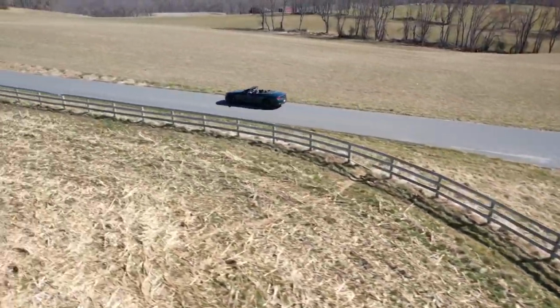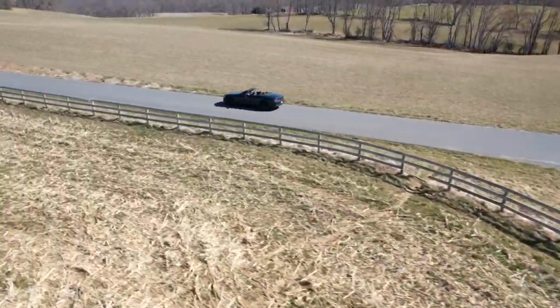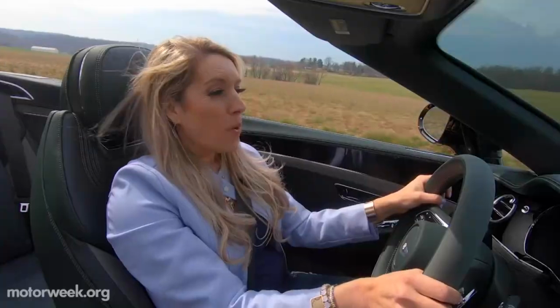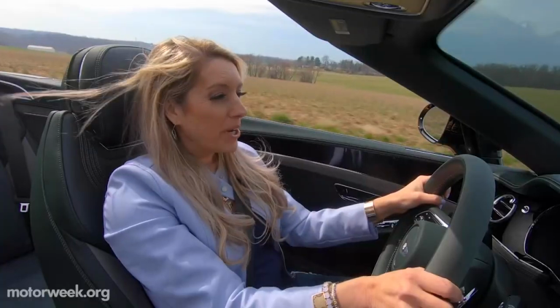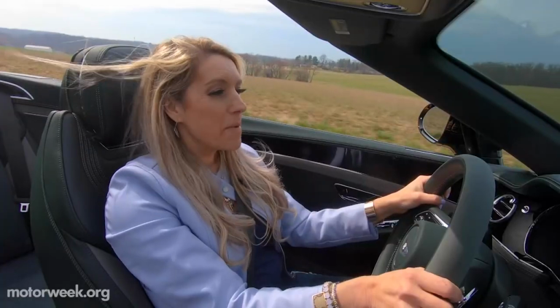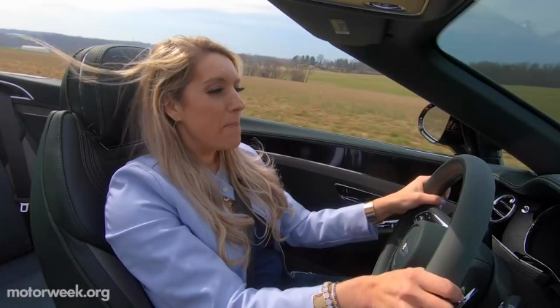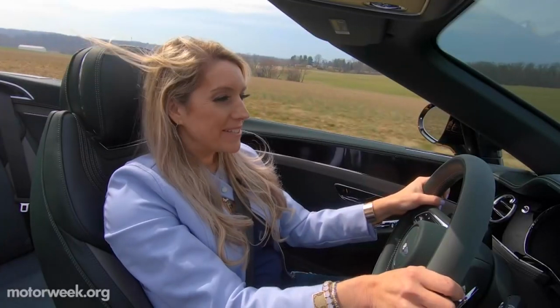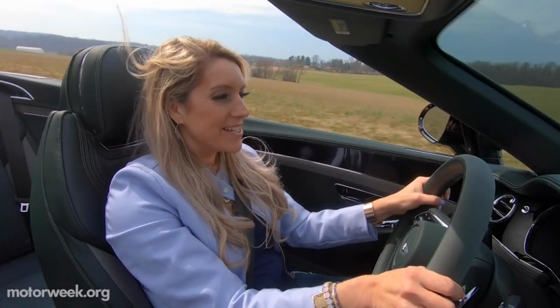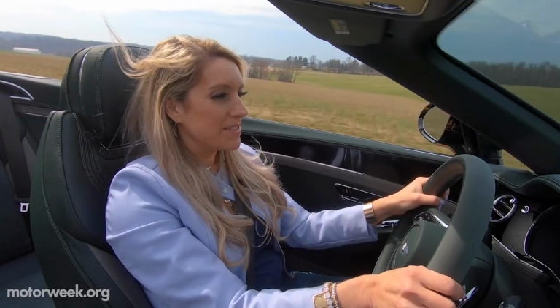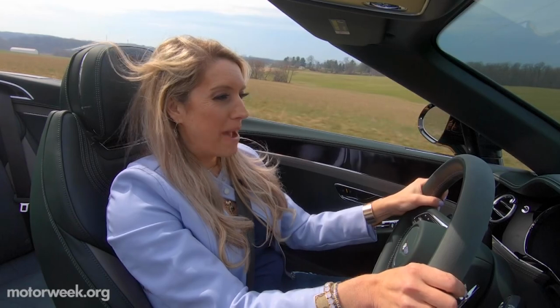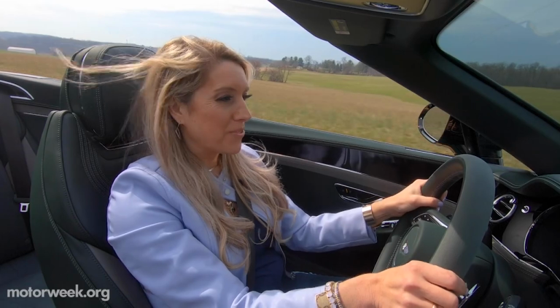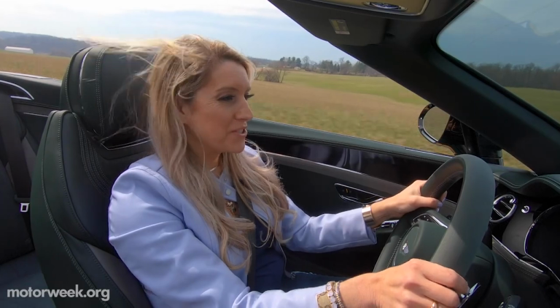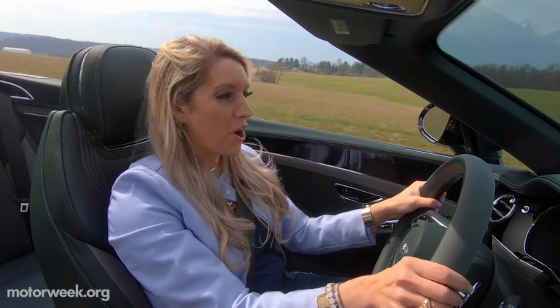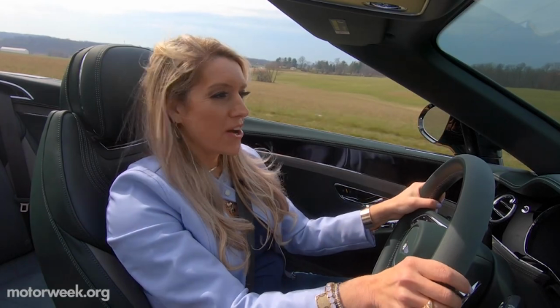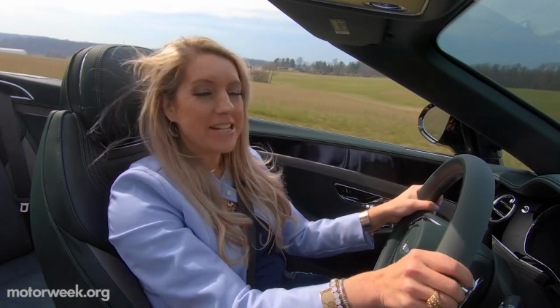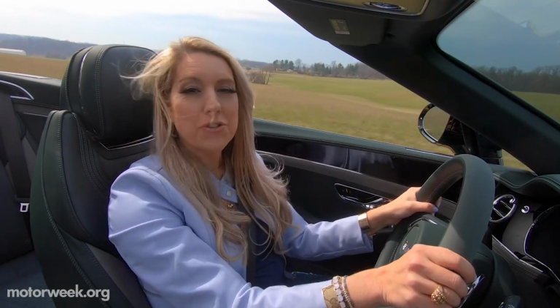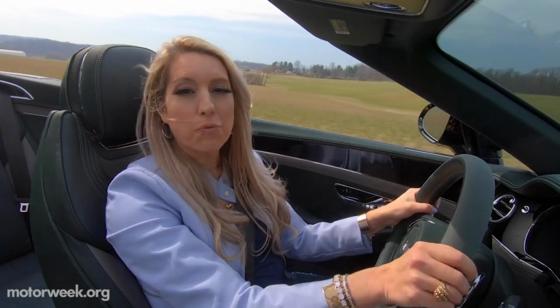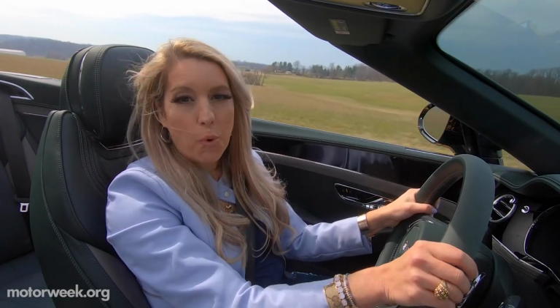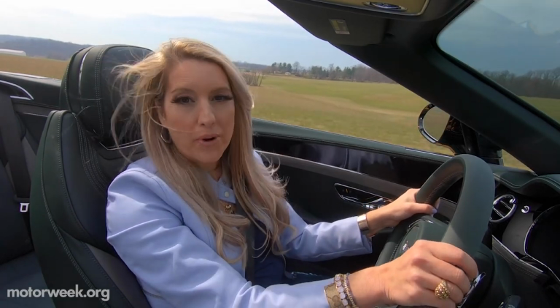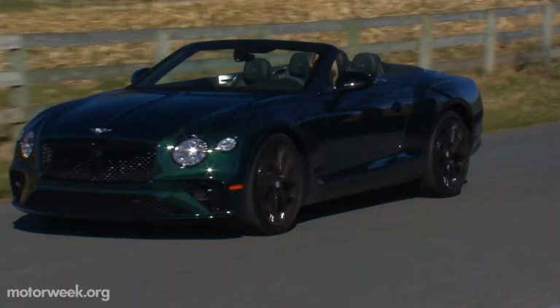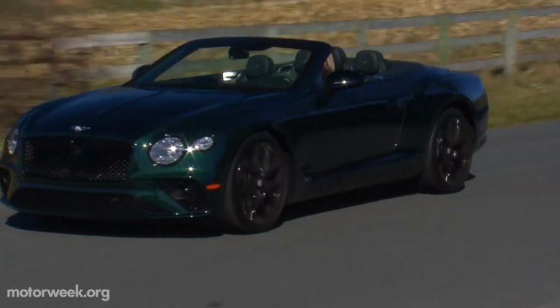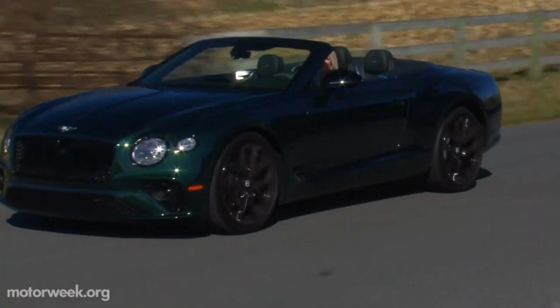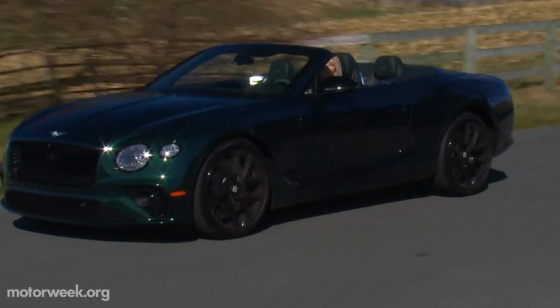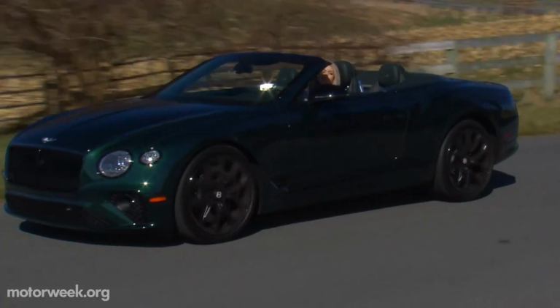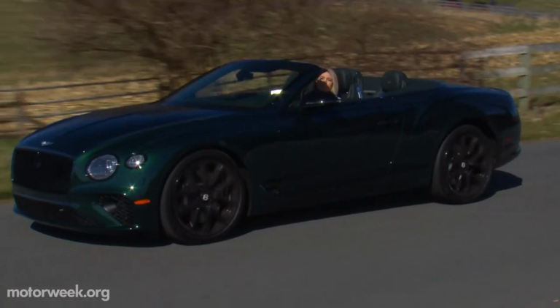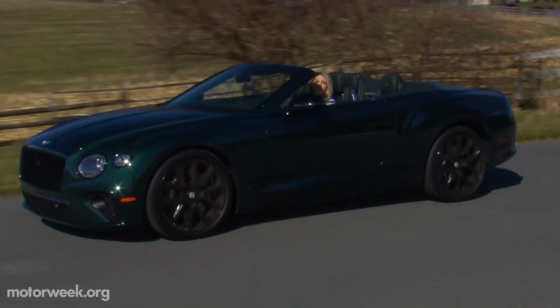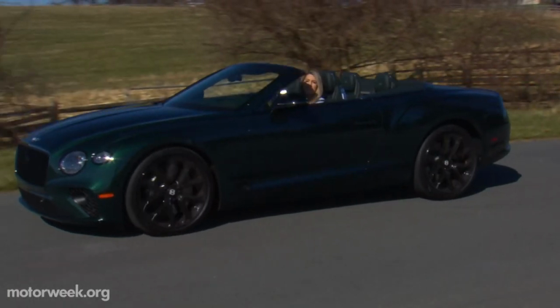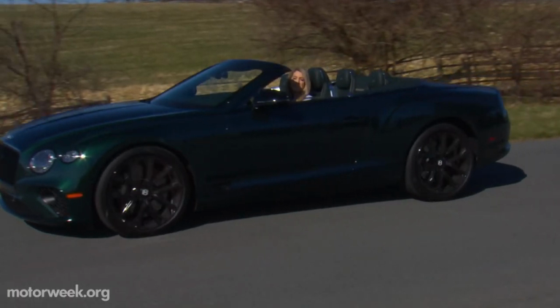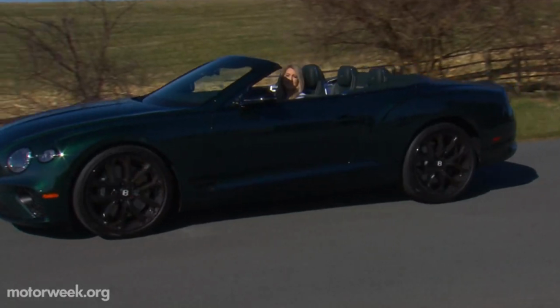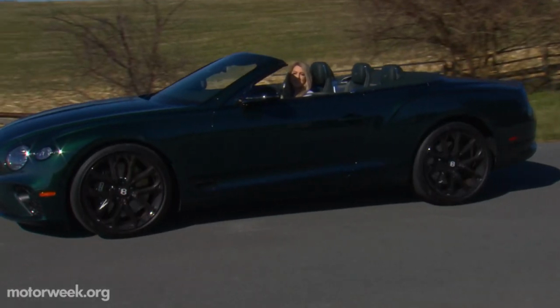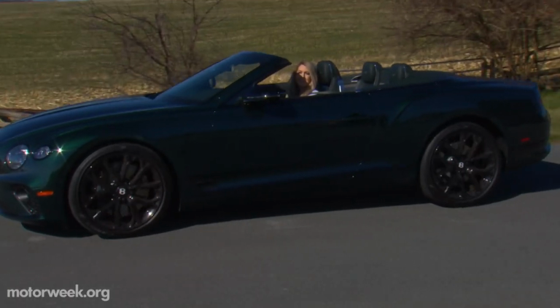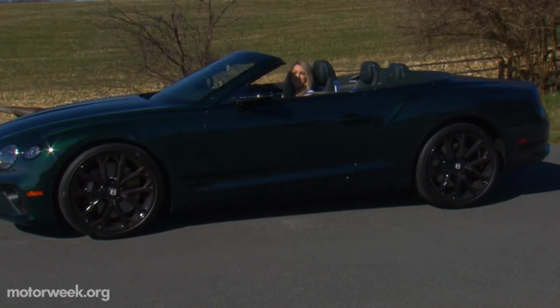One of the best things about this car is the roaring V8. Take a listen.